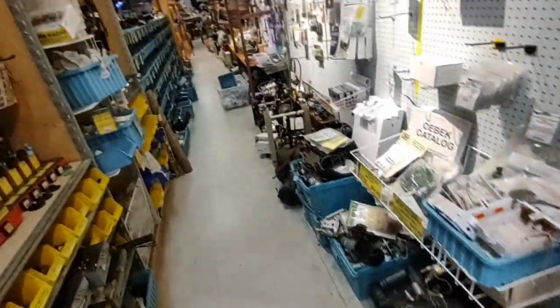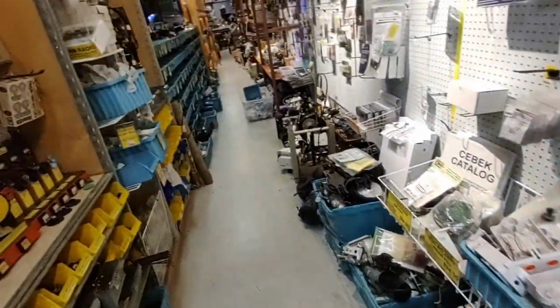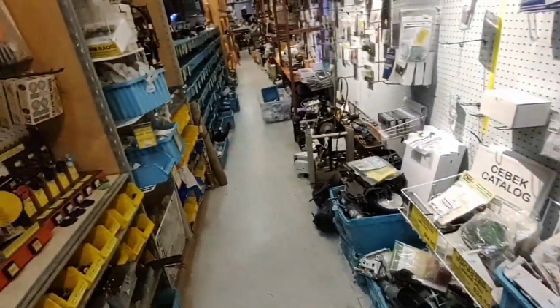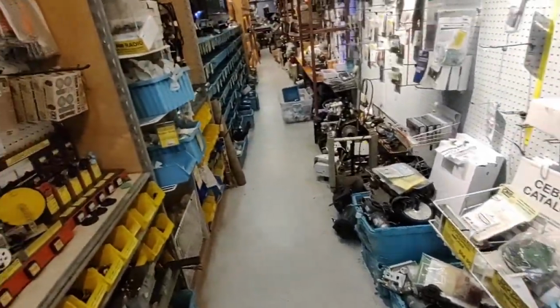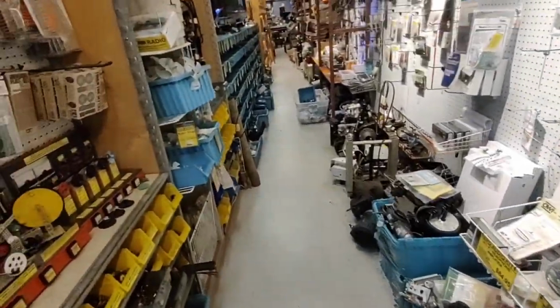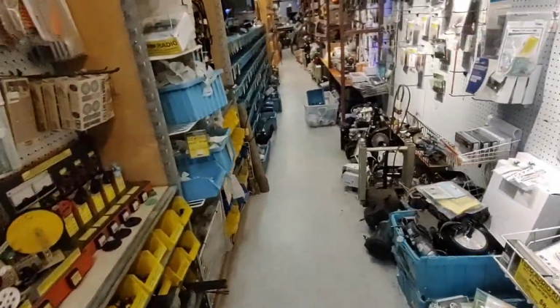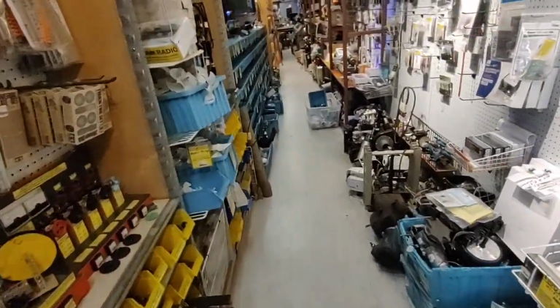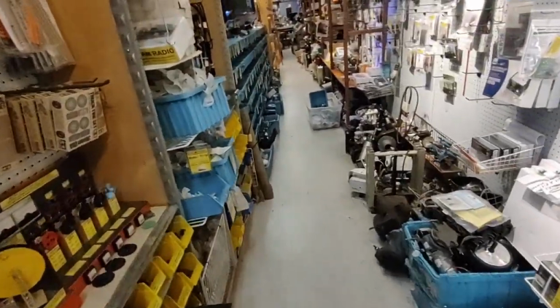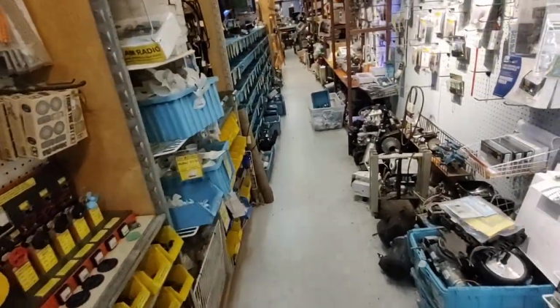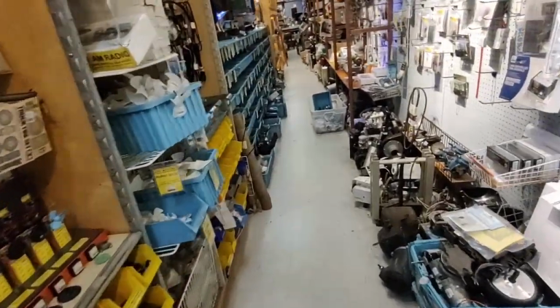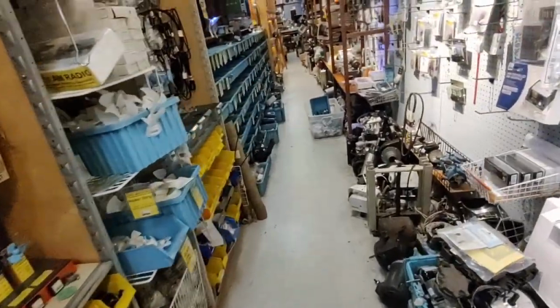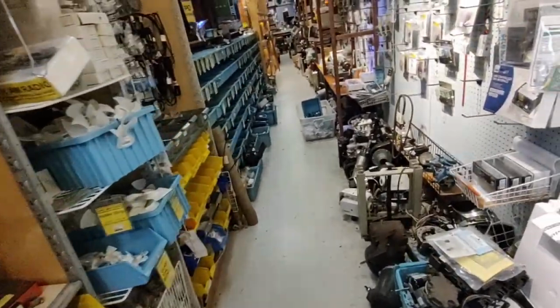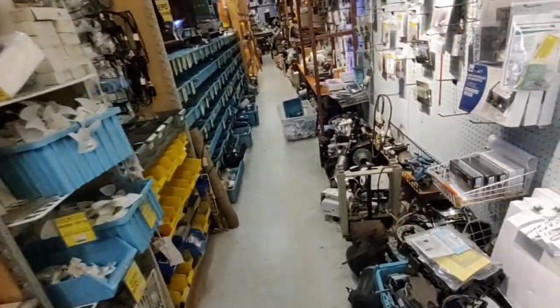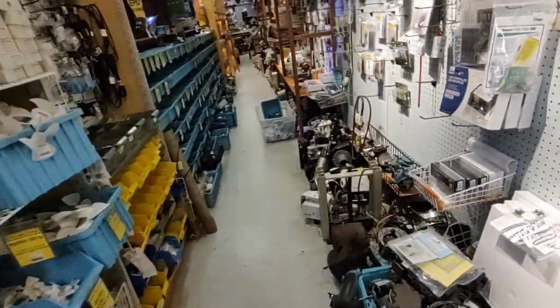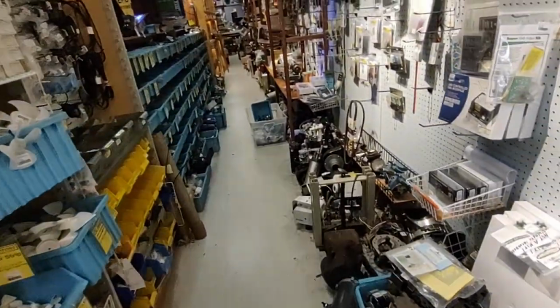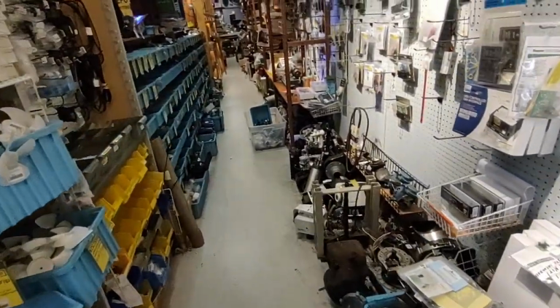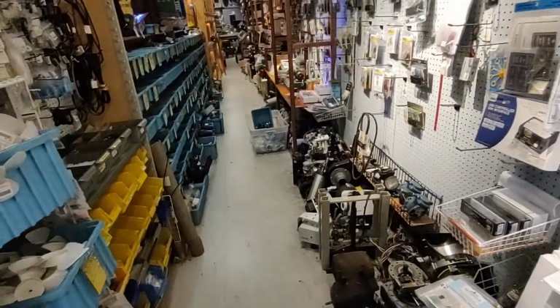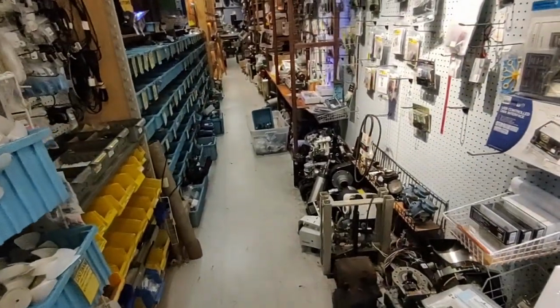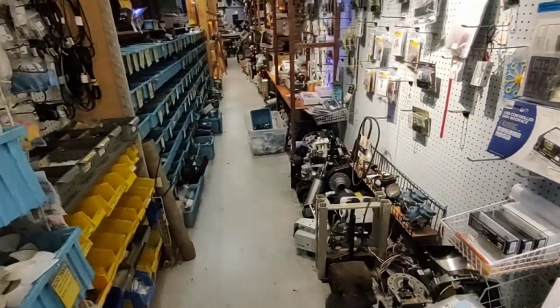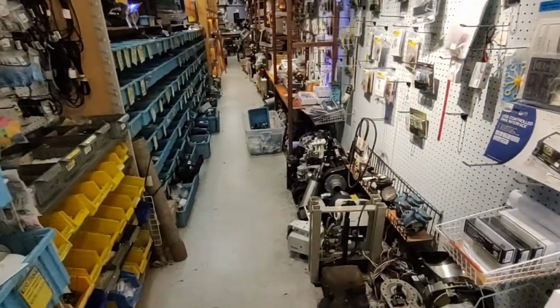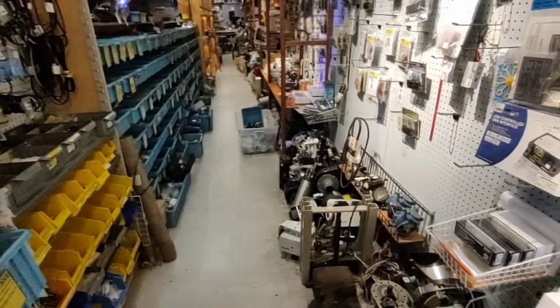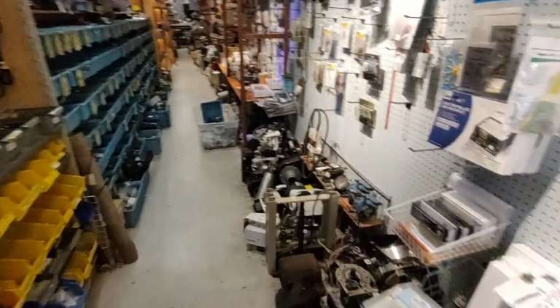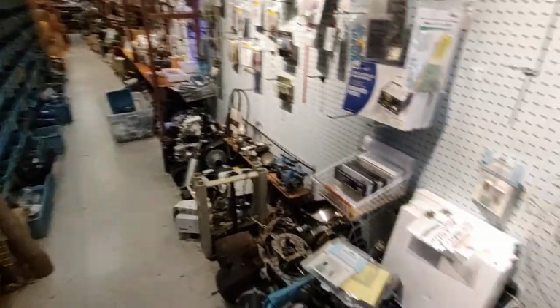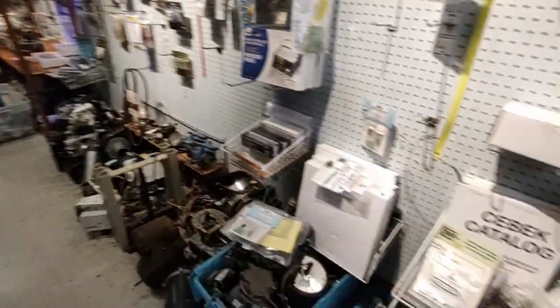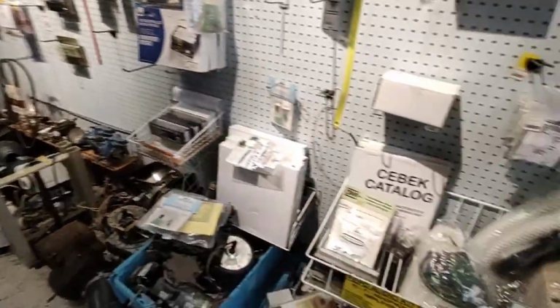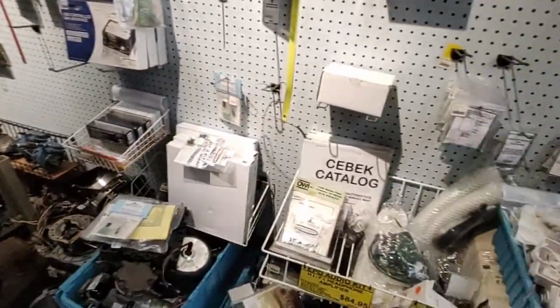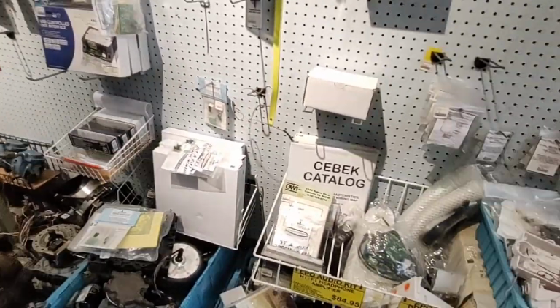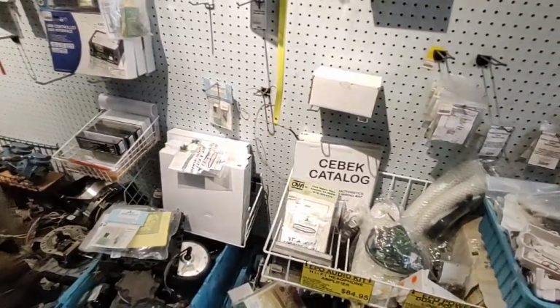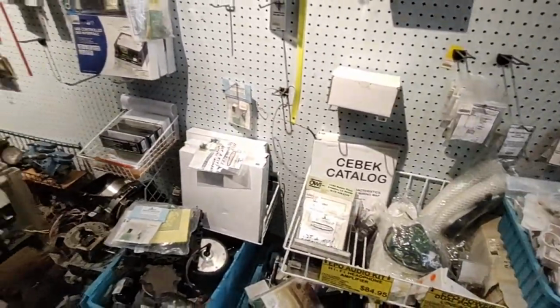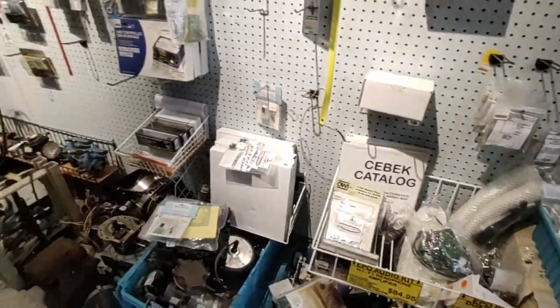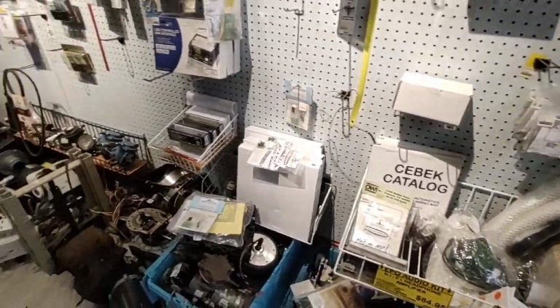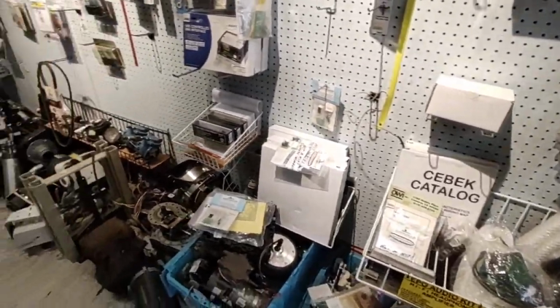Well, it's small, but there's a lot of stuff packed in here. And there's a few things I need, so I hope I can find them here.